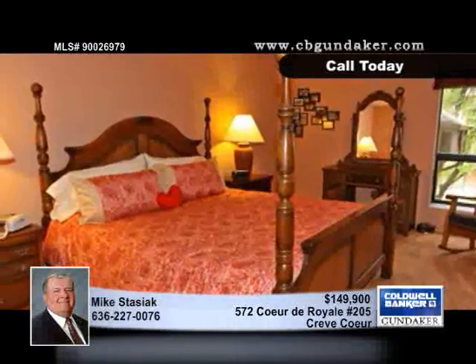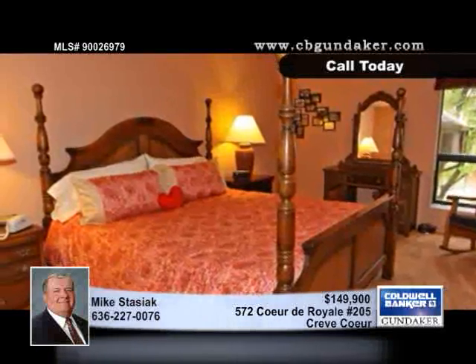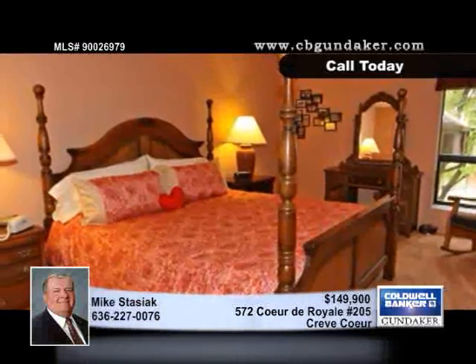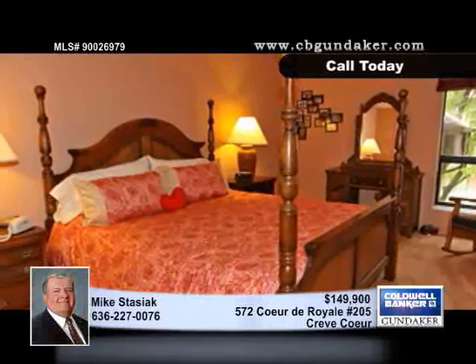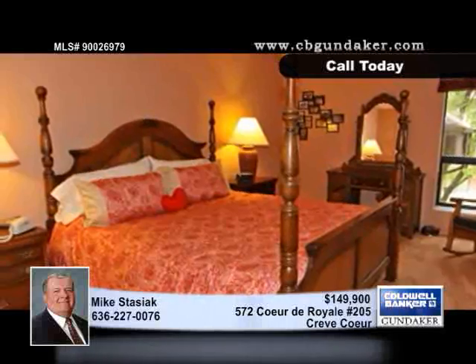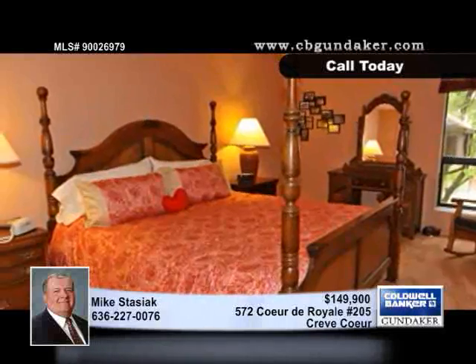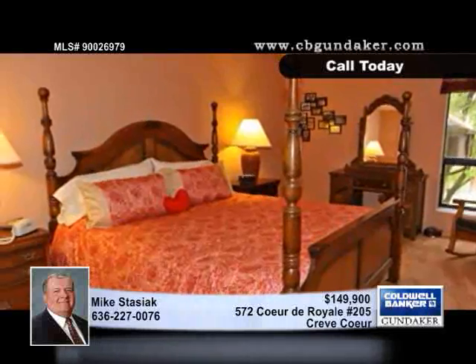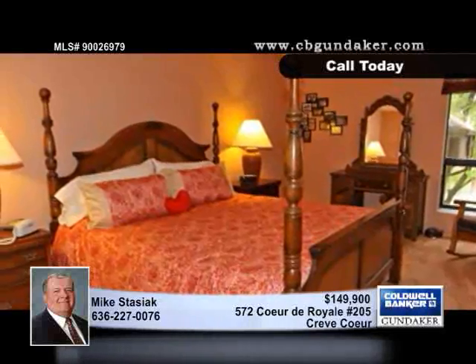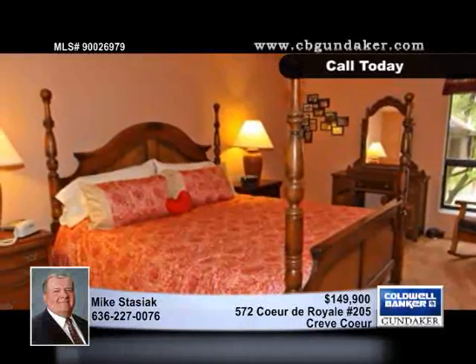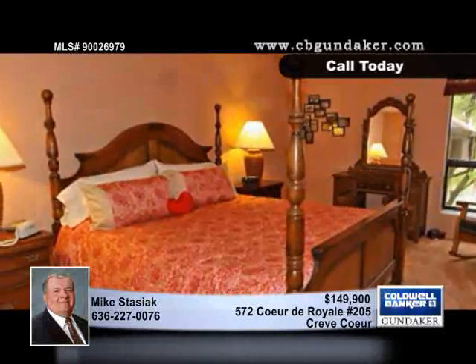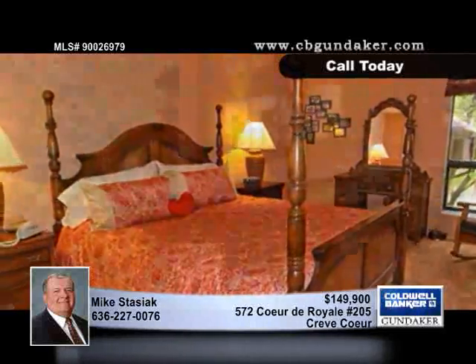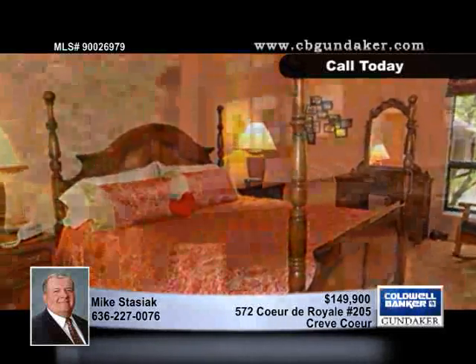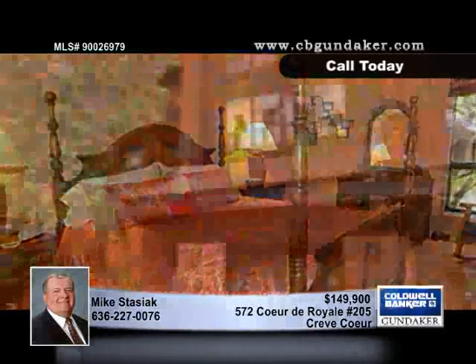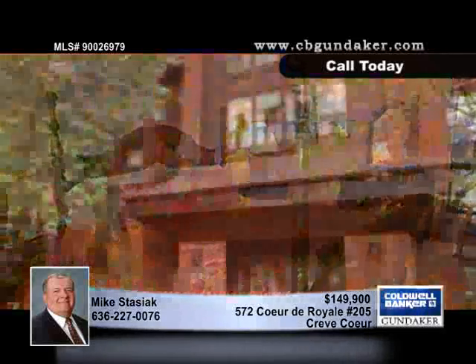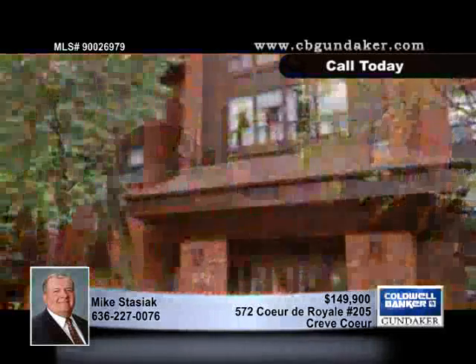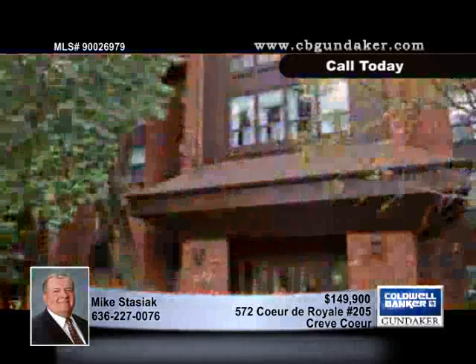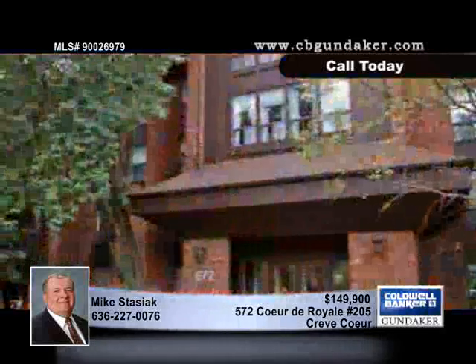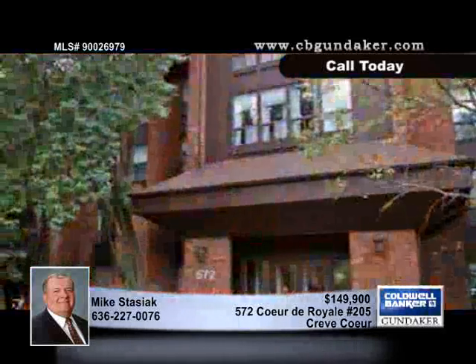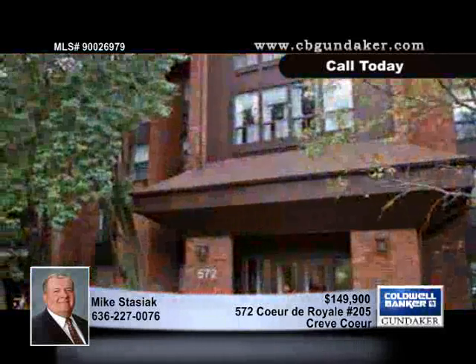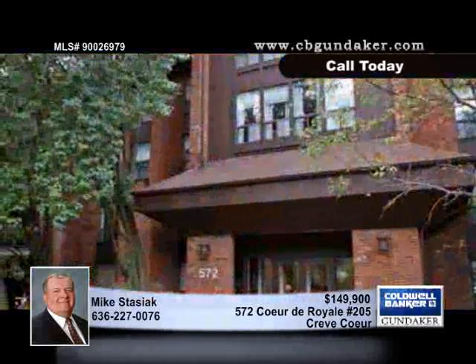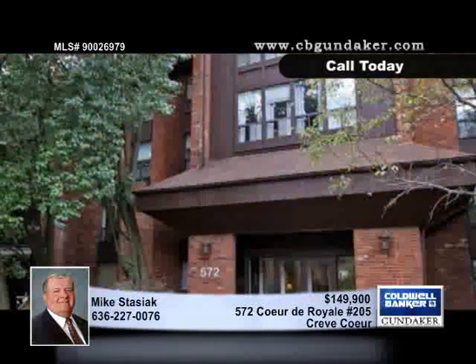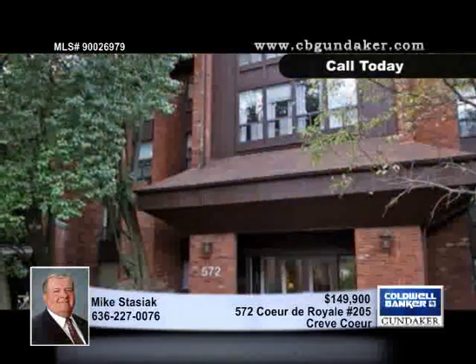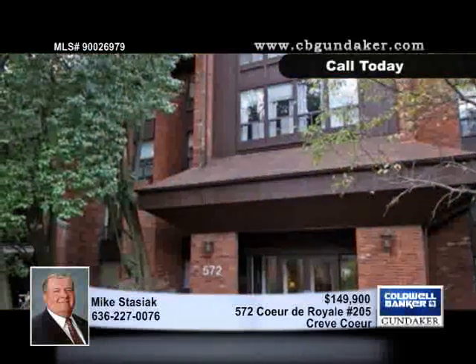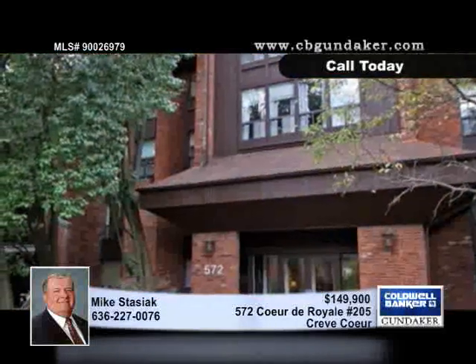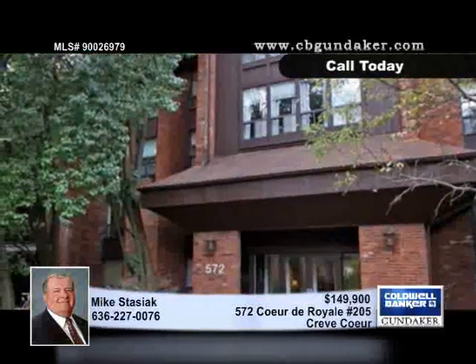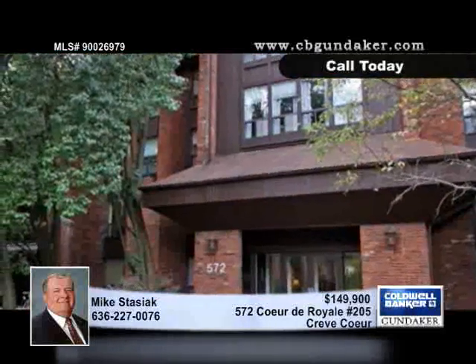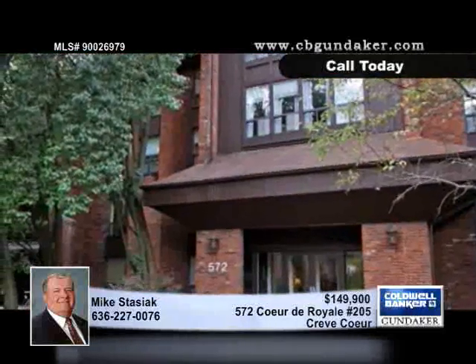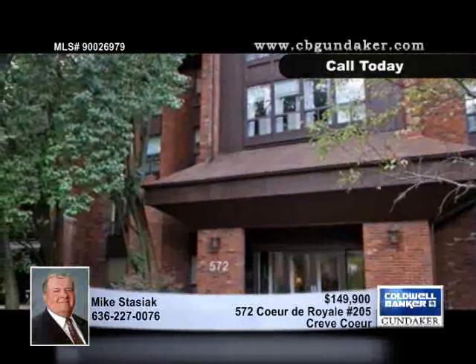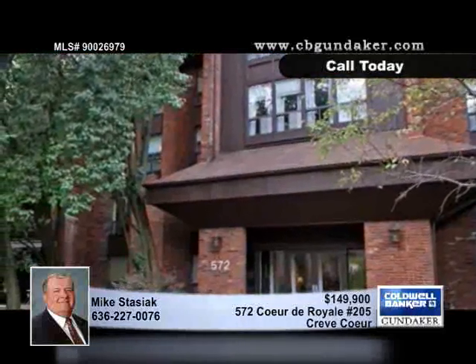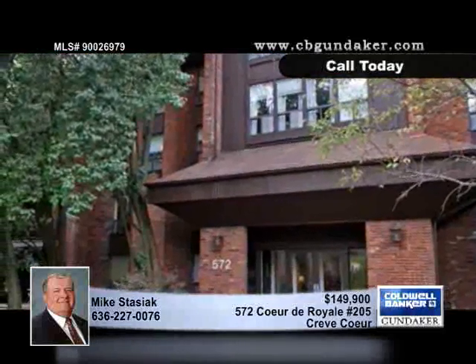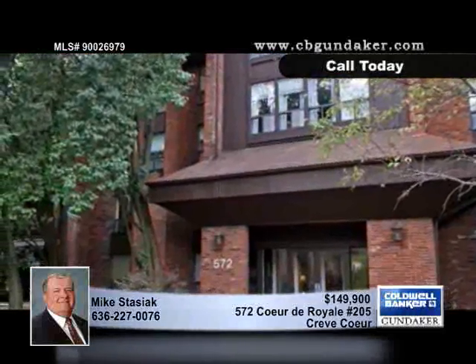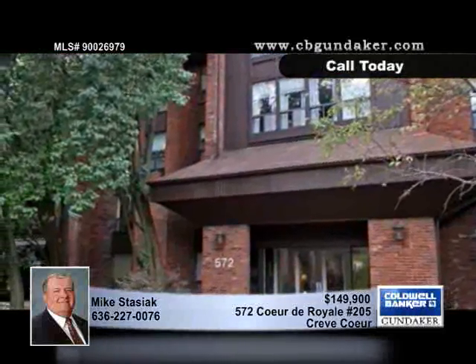You'll find custom-fit shades throughout. Take advantage of this unbeatable price. Give Mike a call.